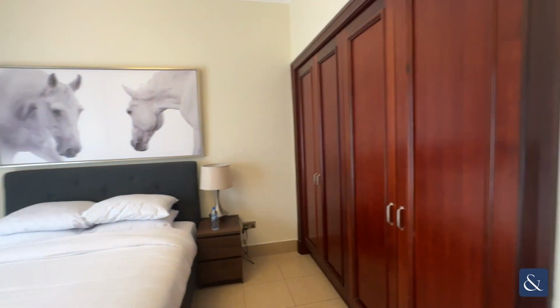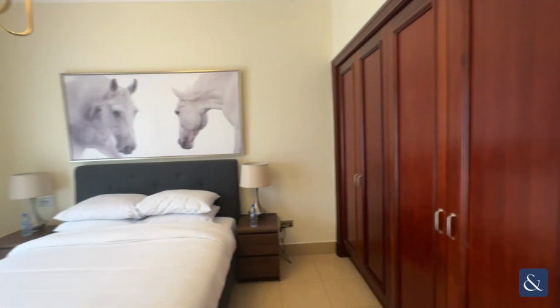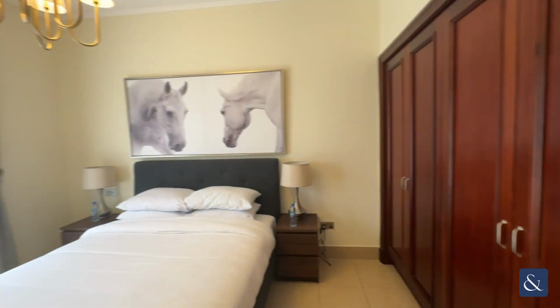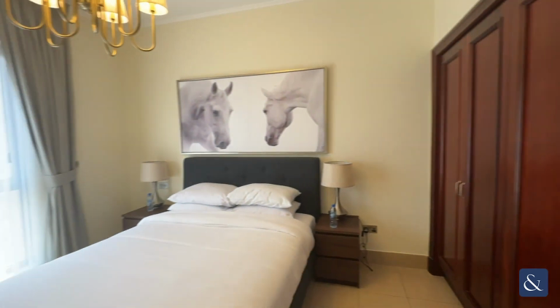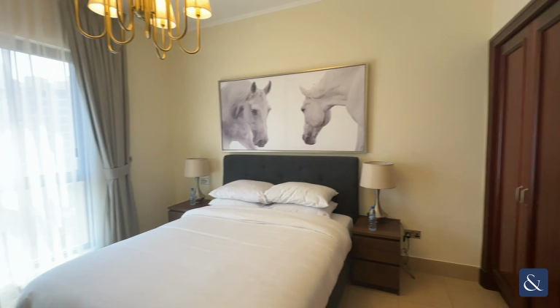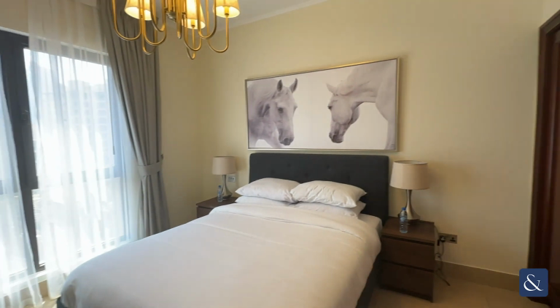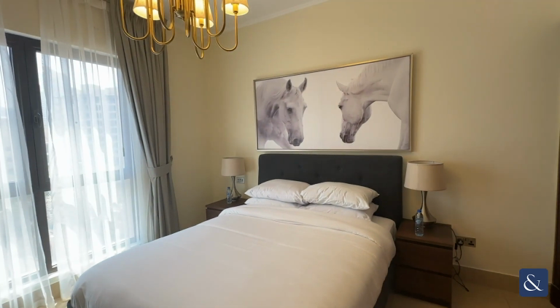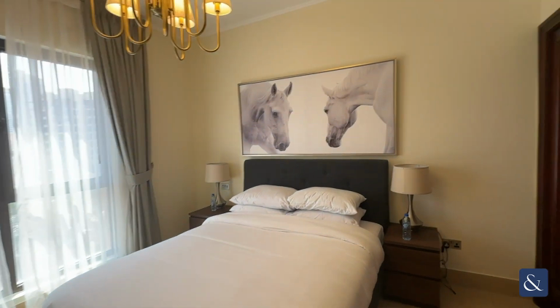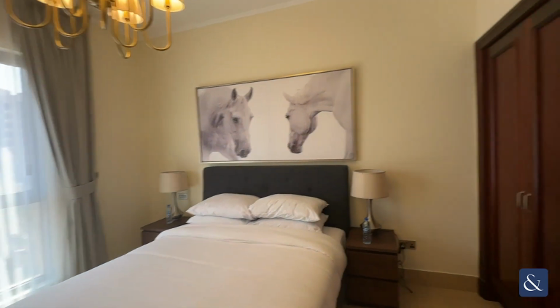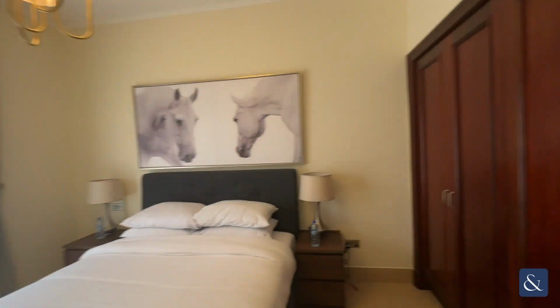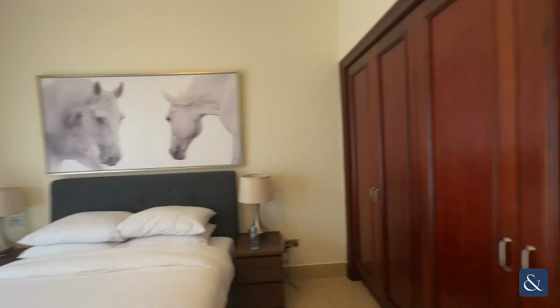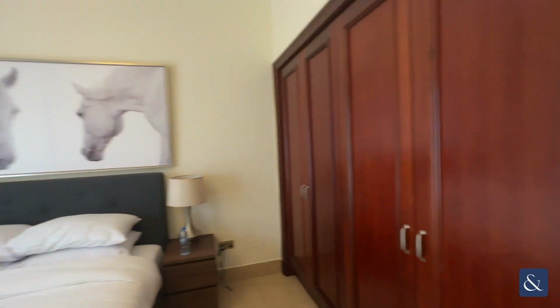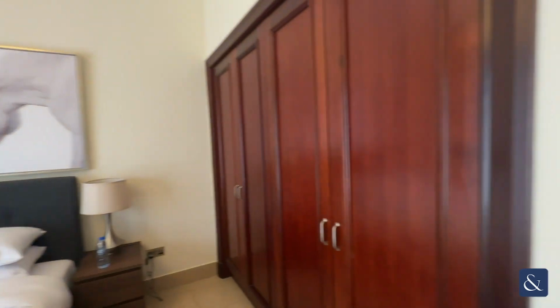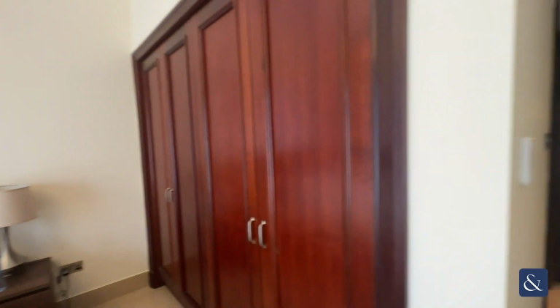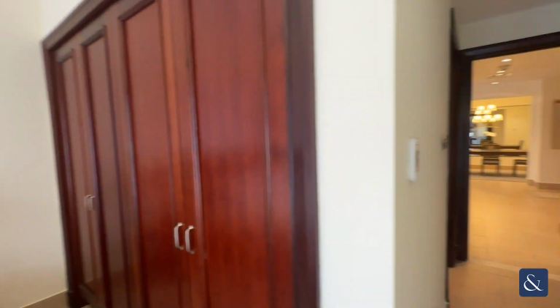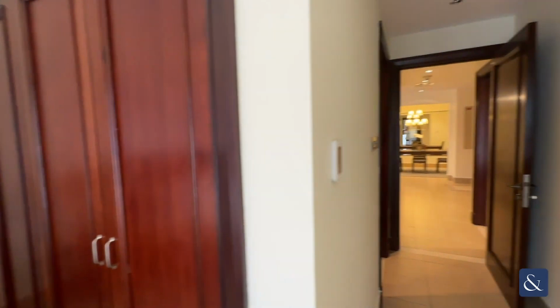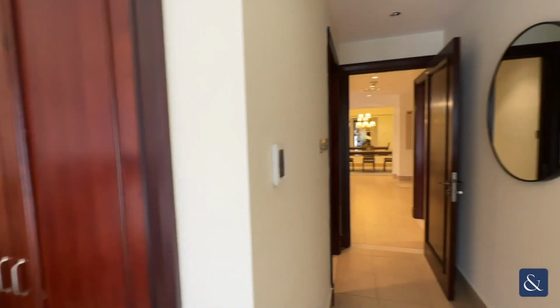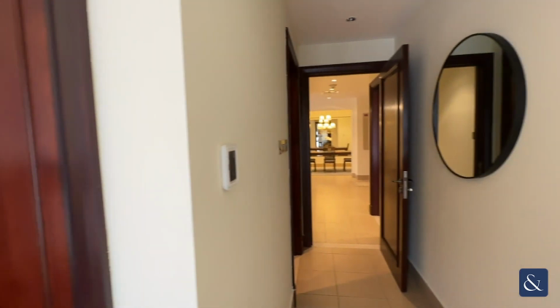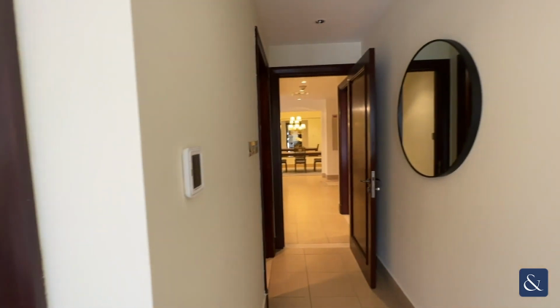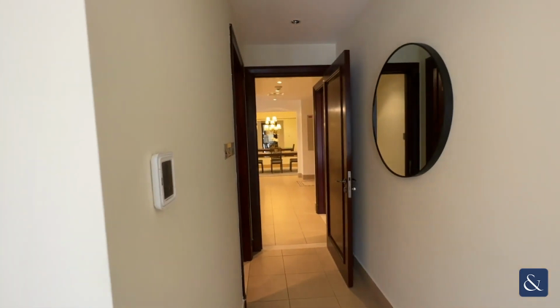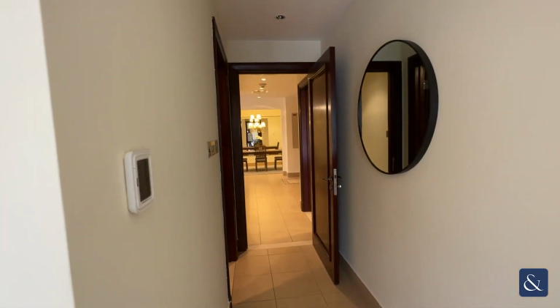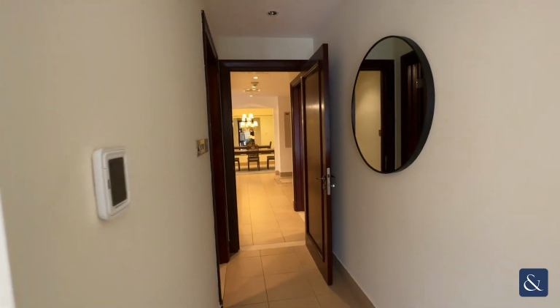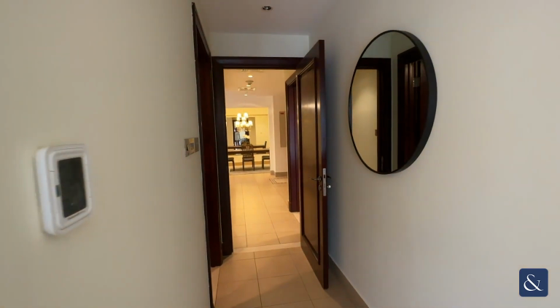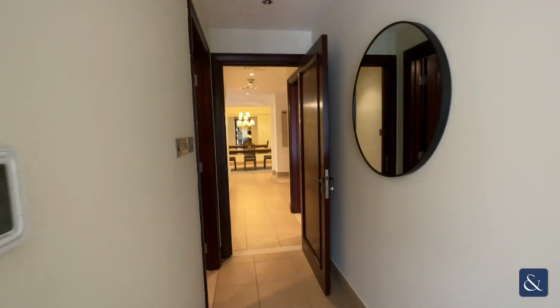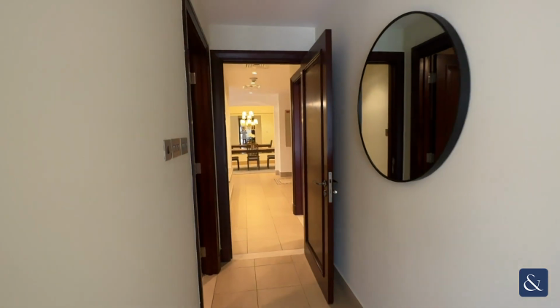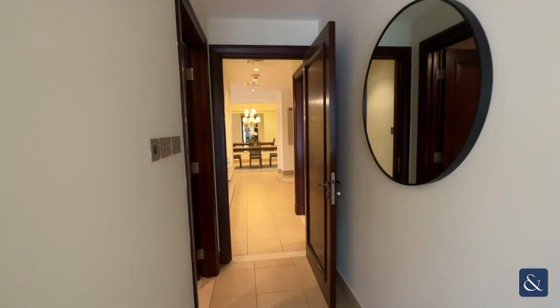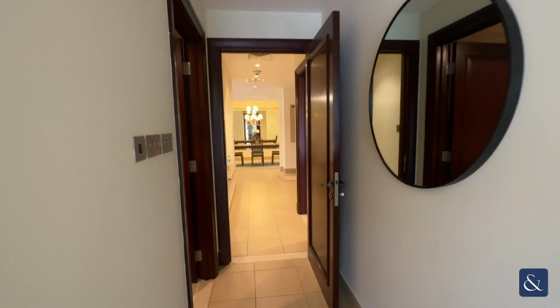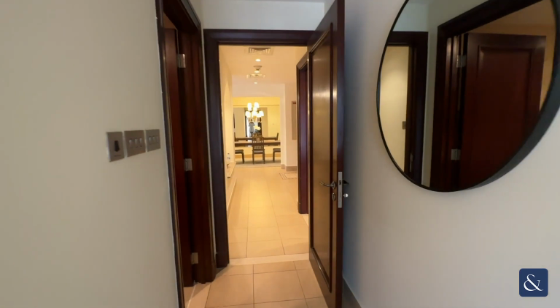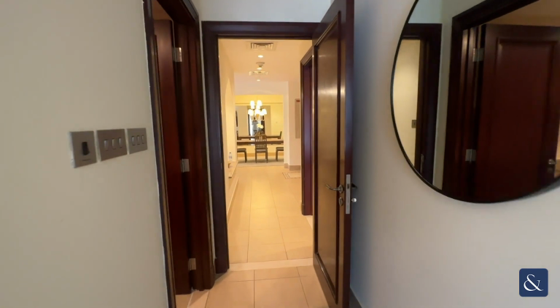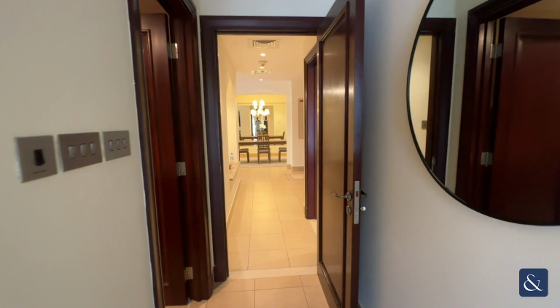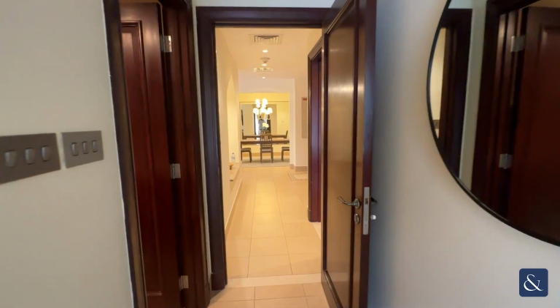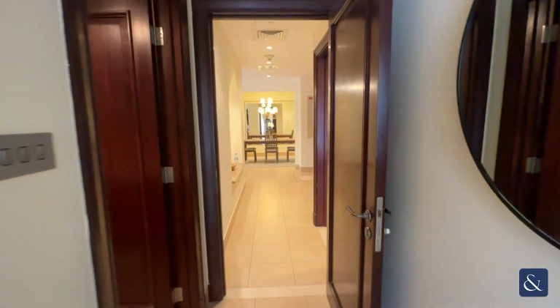This property is currently vacant. If you are interested, please do not hesitate to reach out. Thank you.